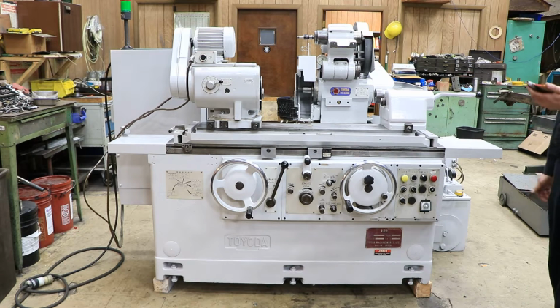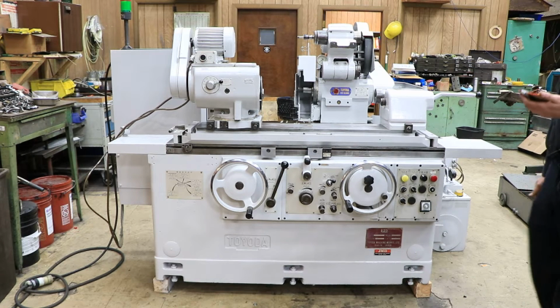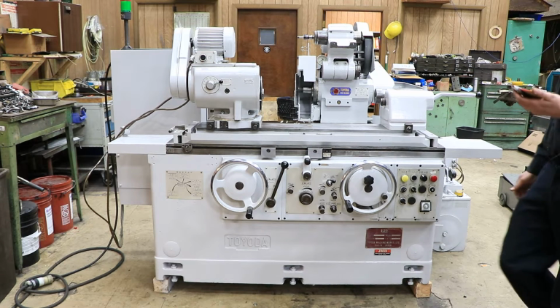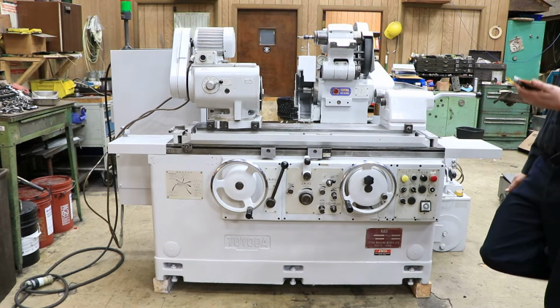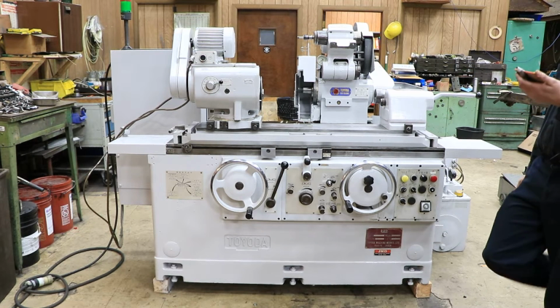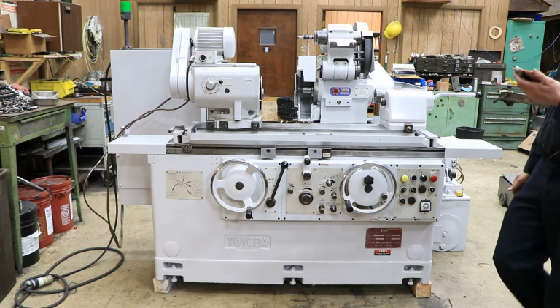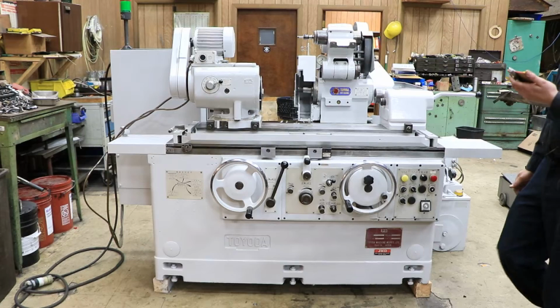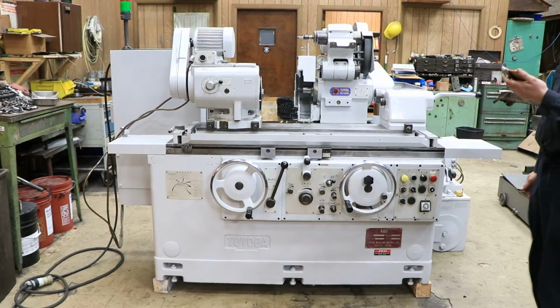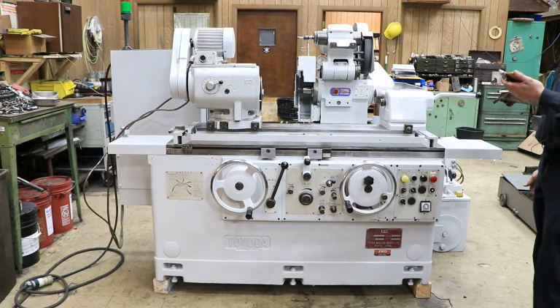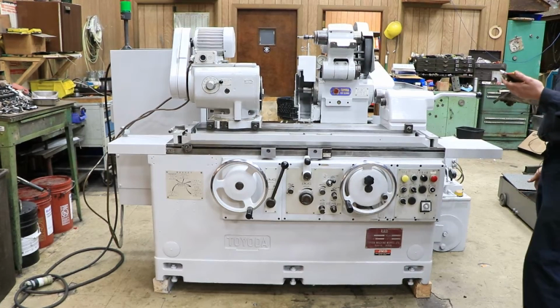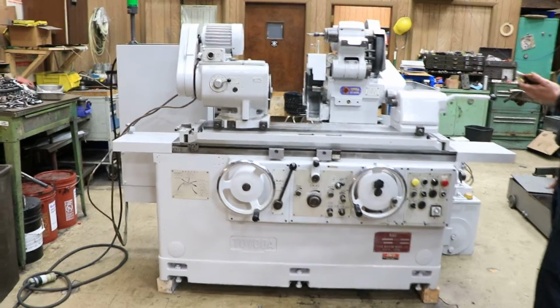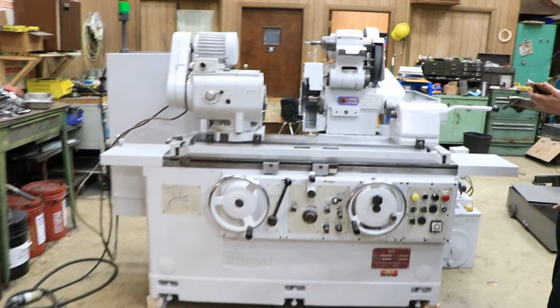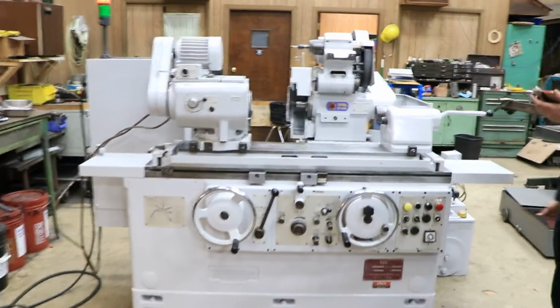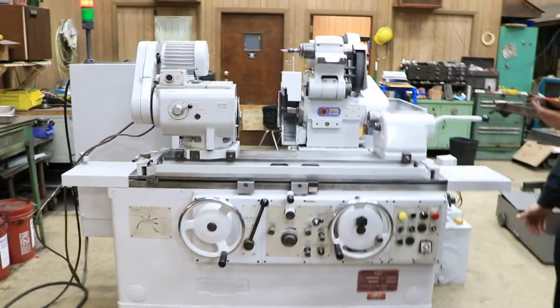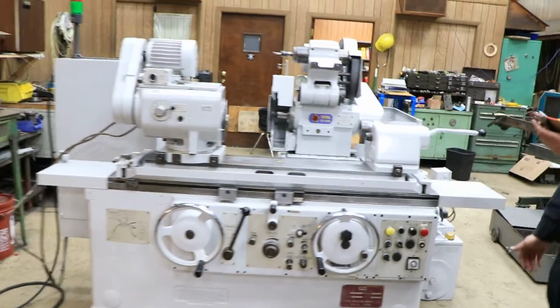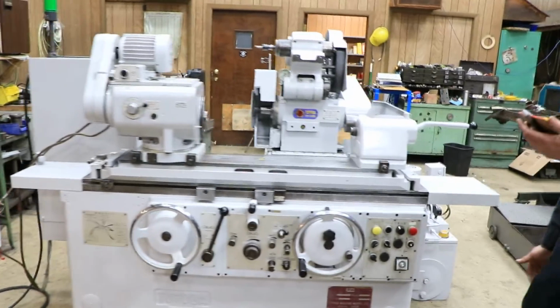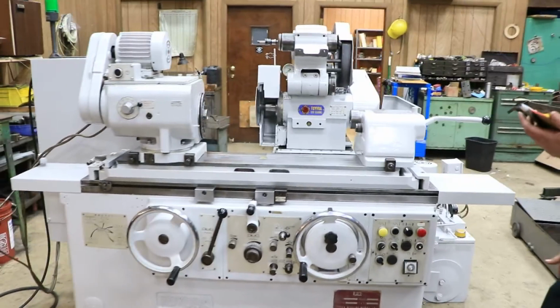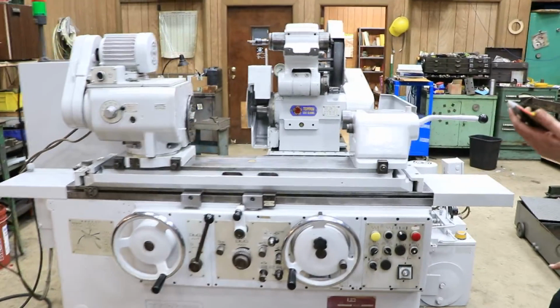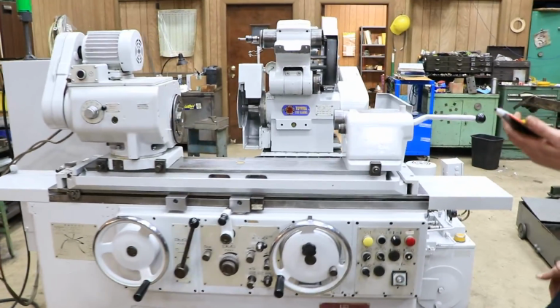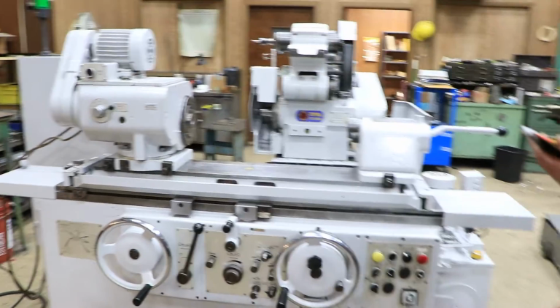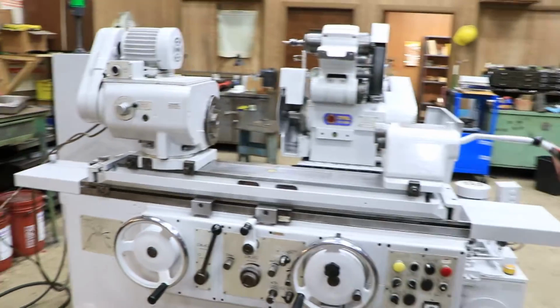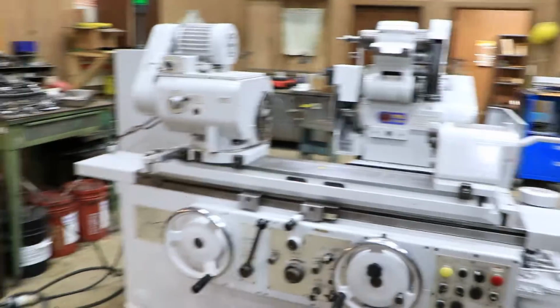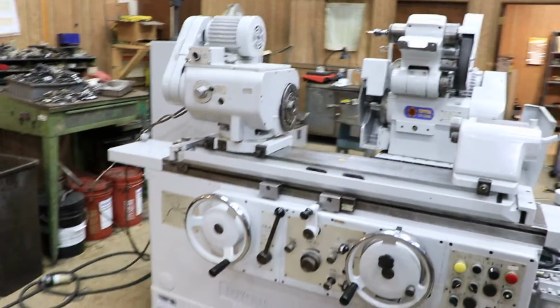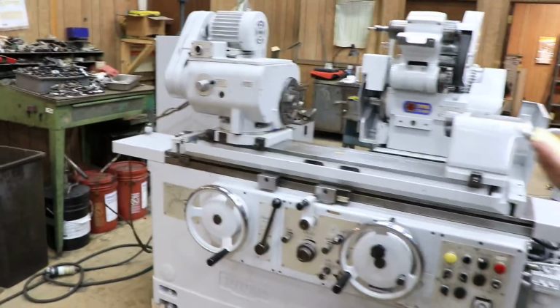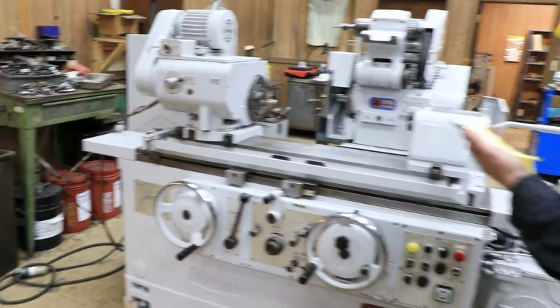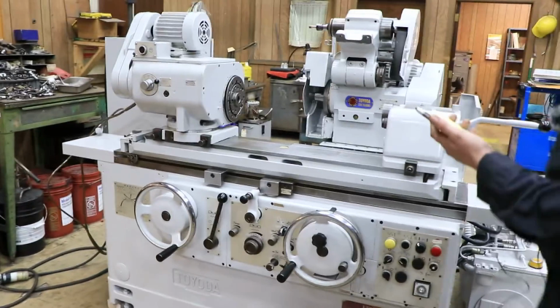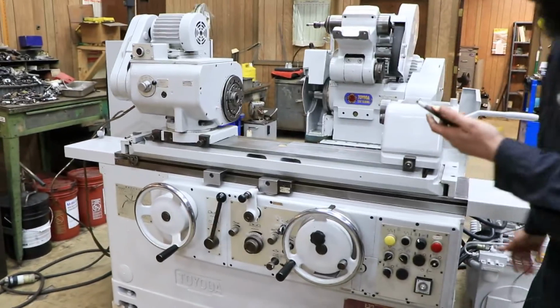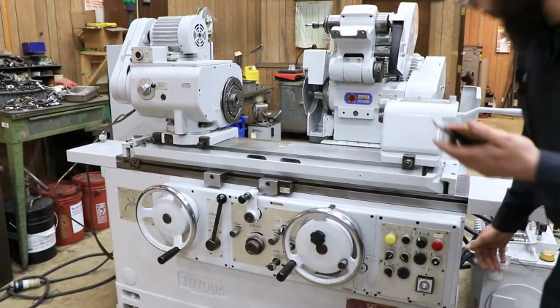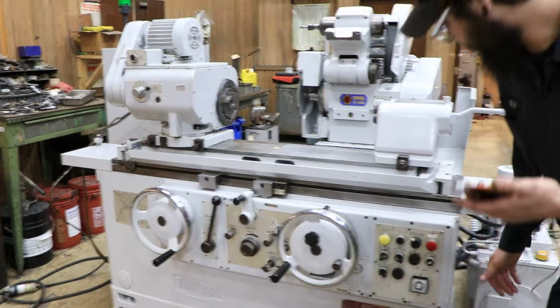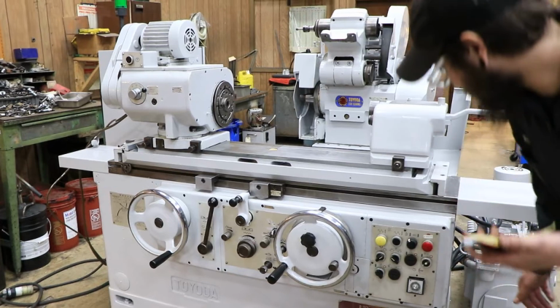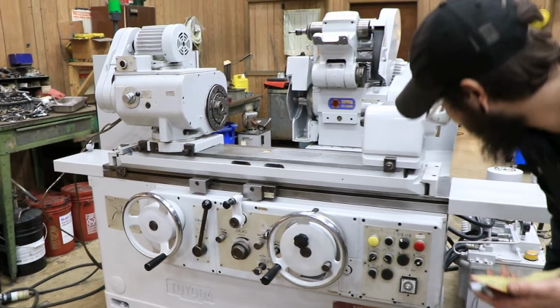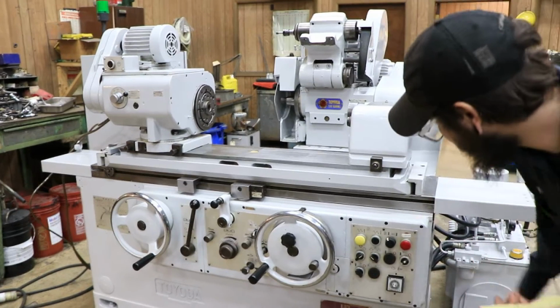I'm going to go ahead and show you a couple of the features it has, one being the traverse and the other being the plunge. So we're going to start off with the plunge.